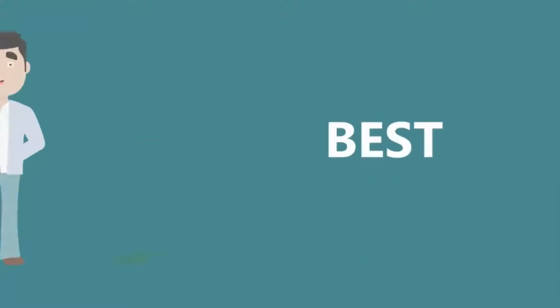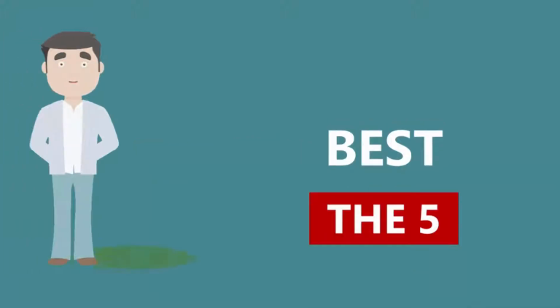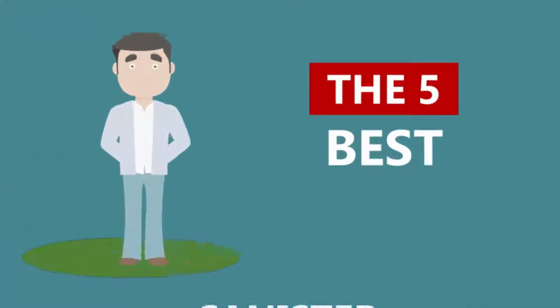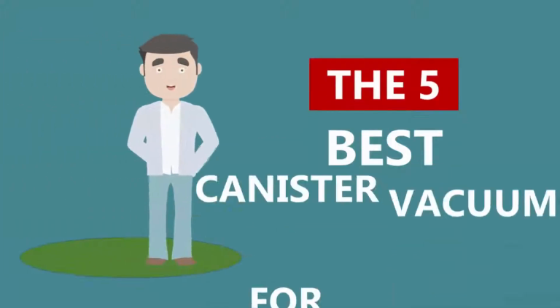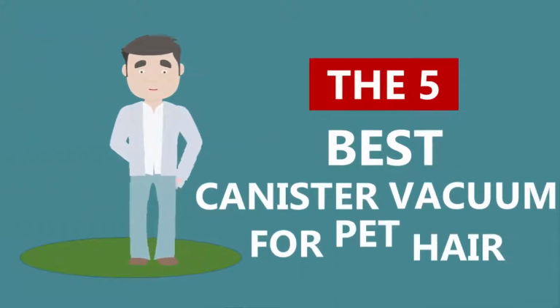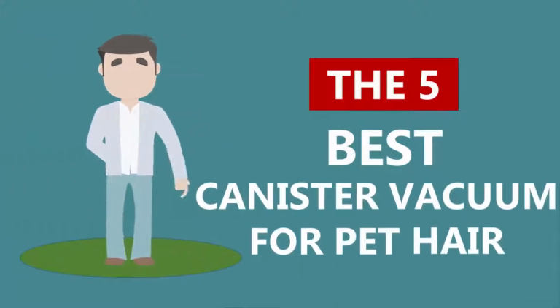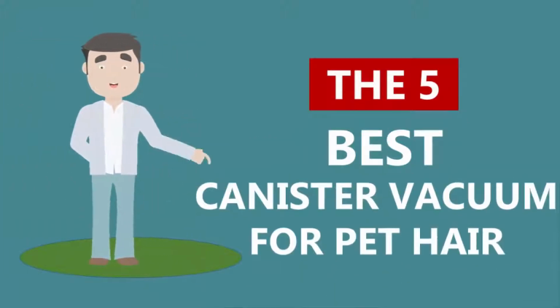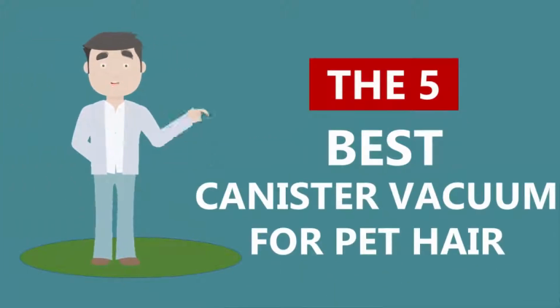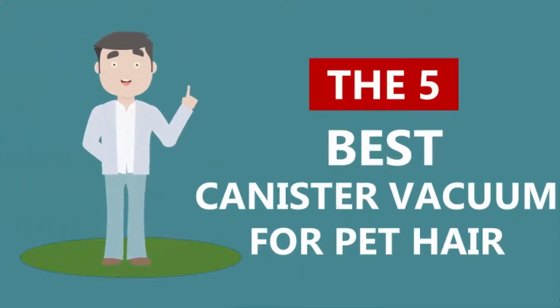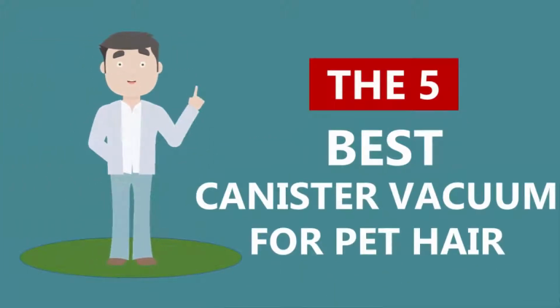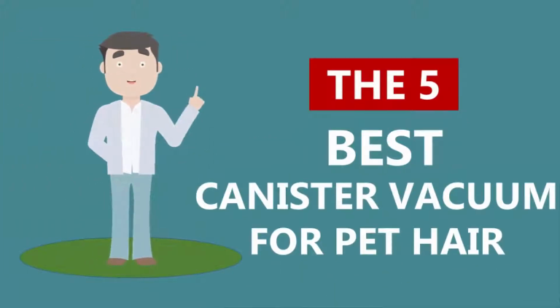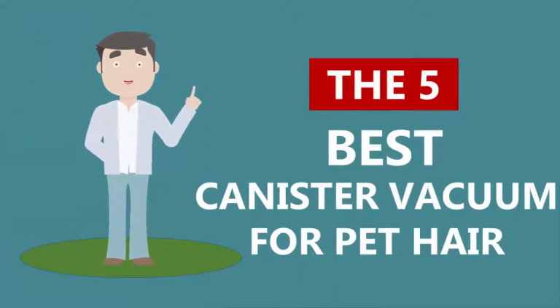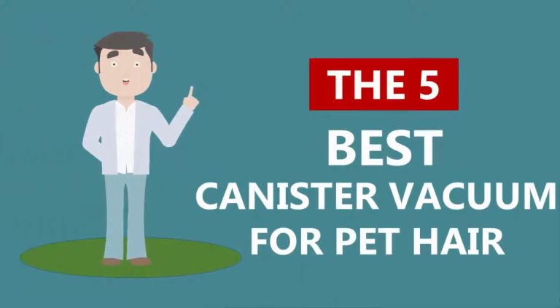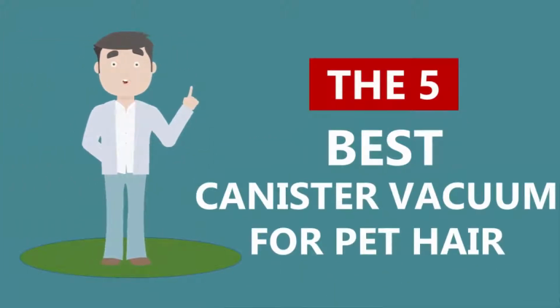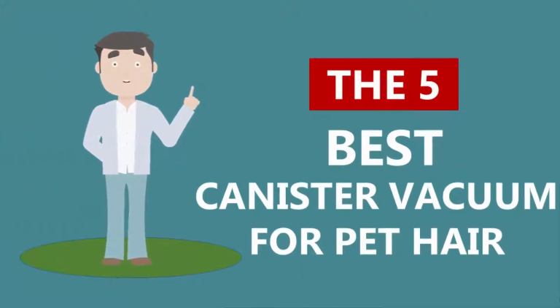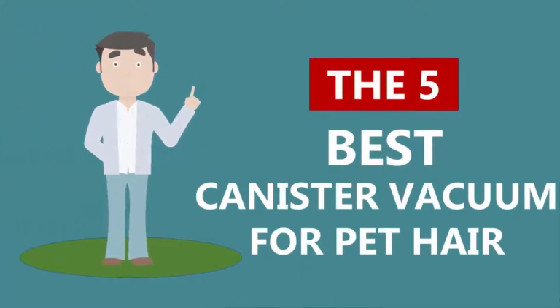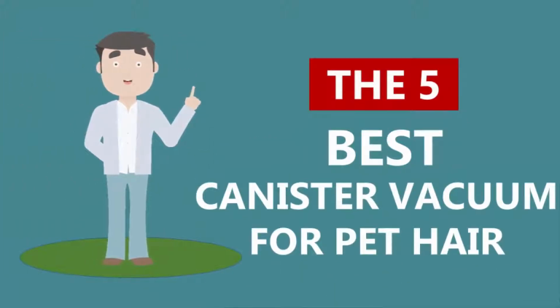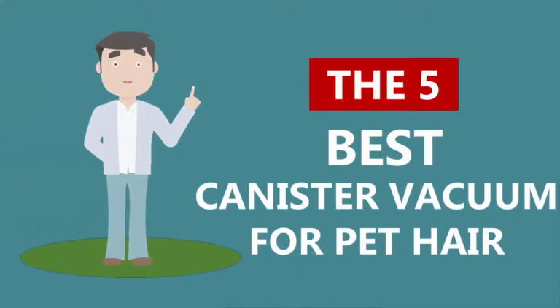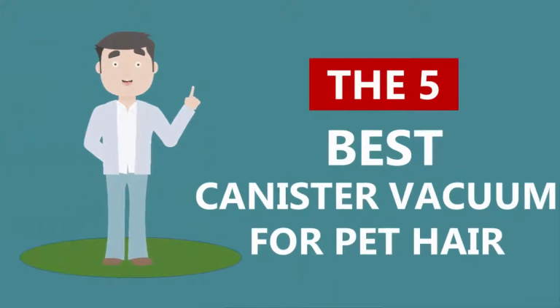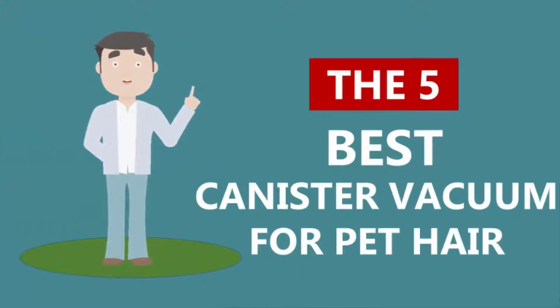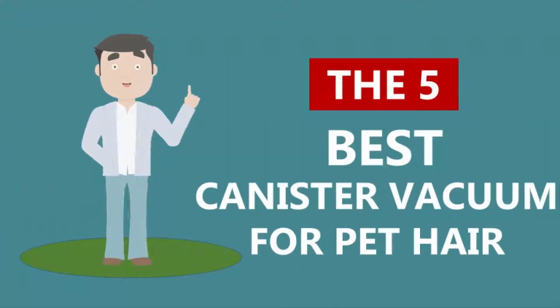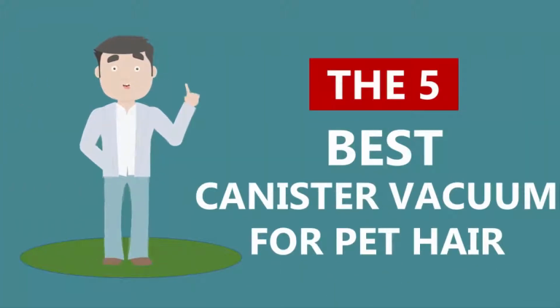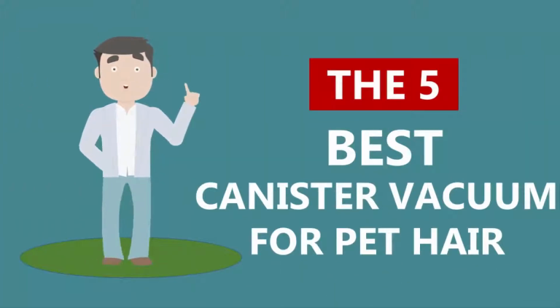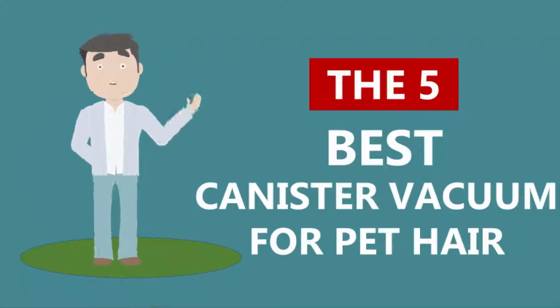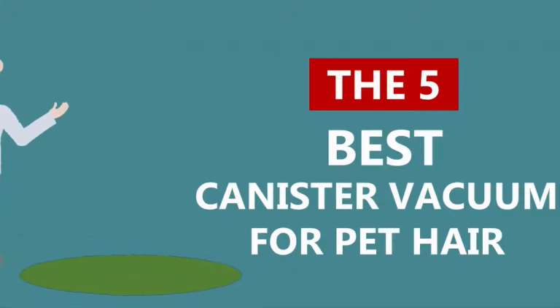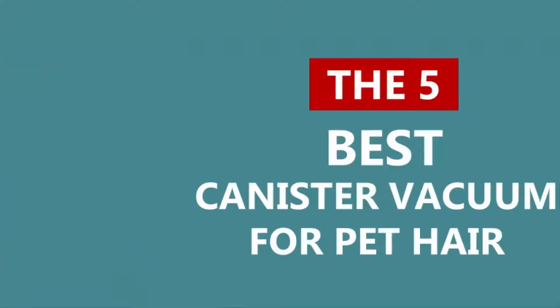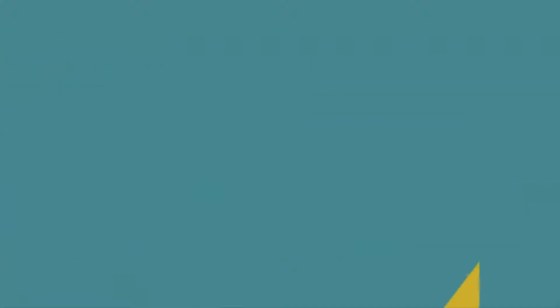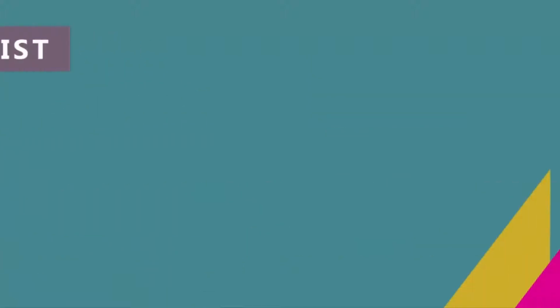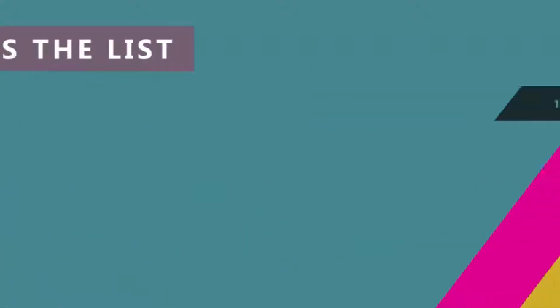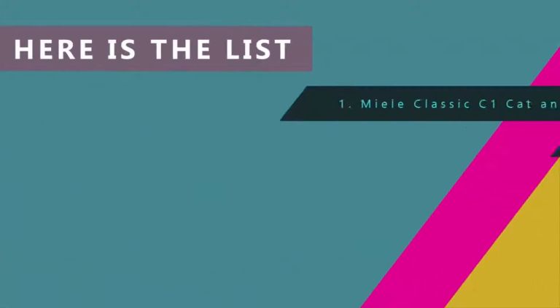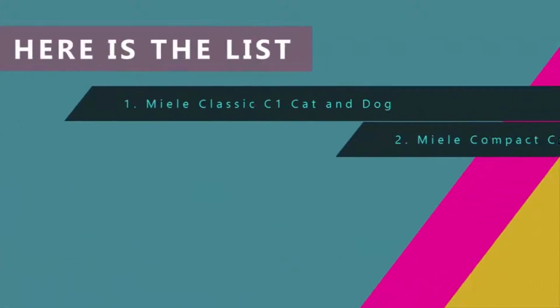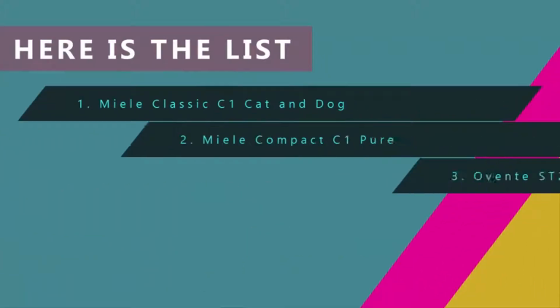Here we present the five best canister vacuums for pet hair. Let's get started with the list.